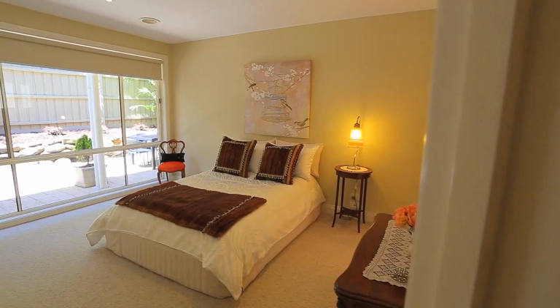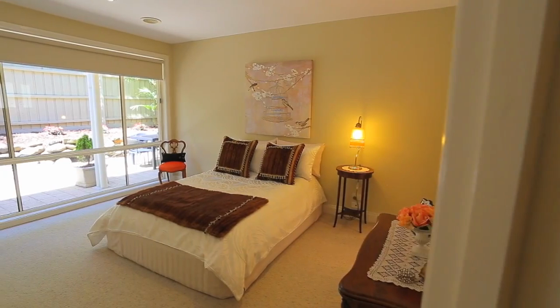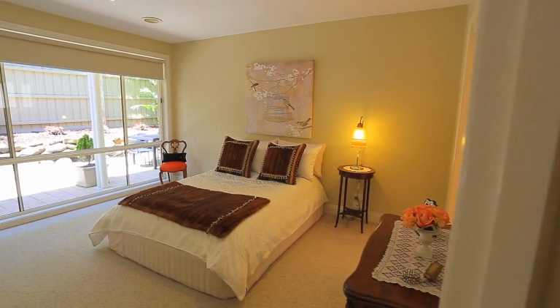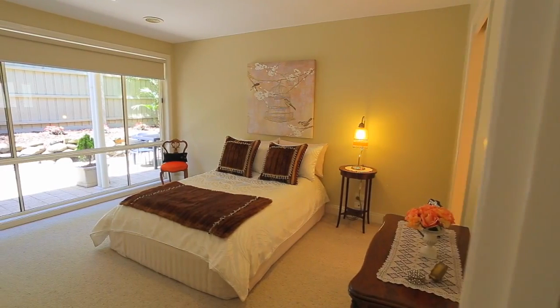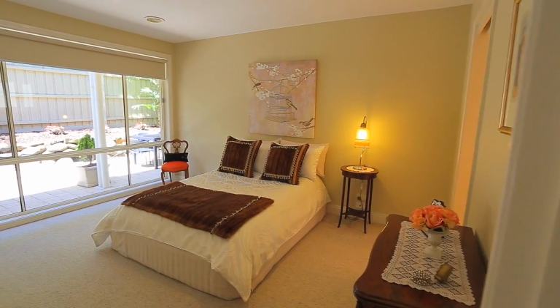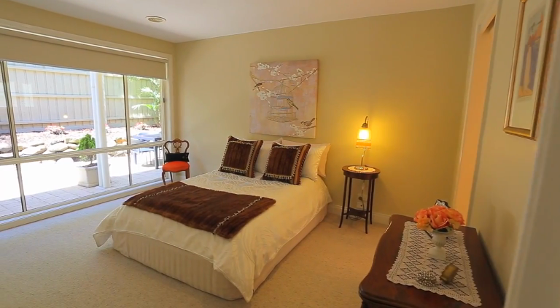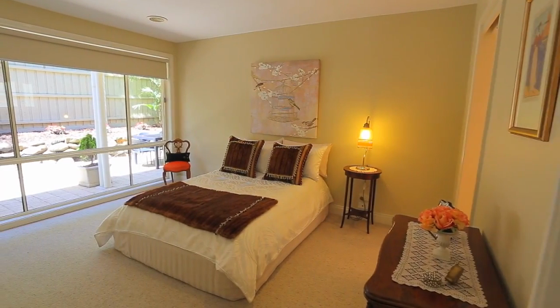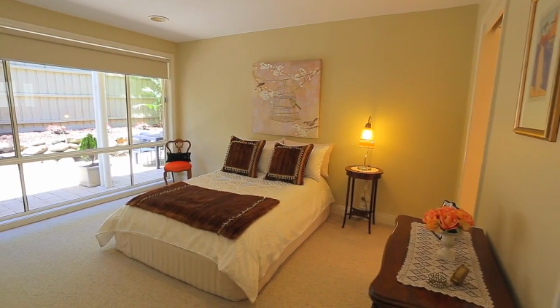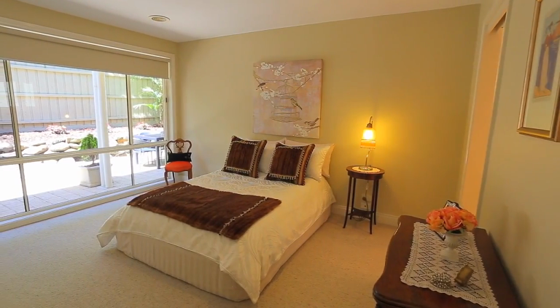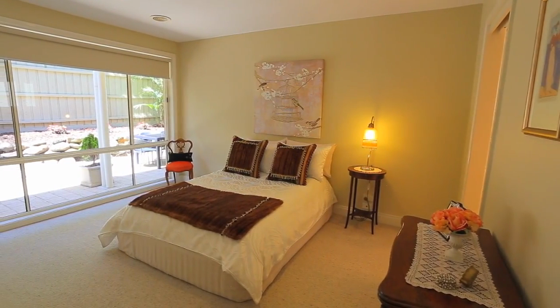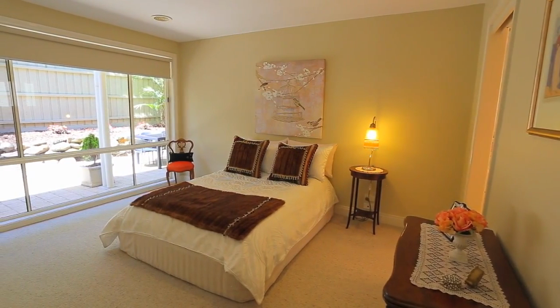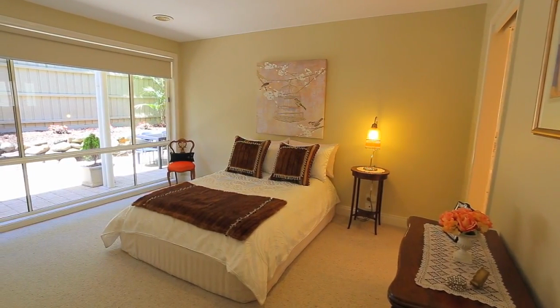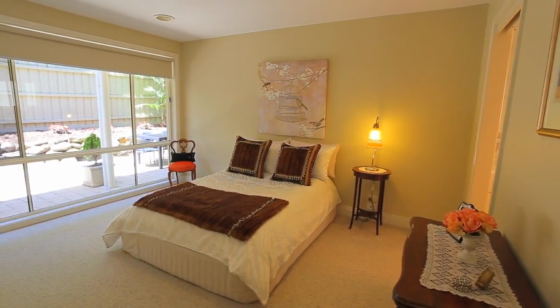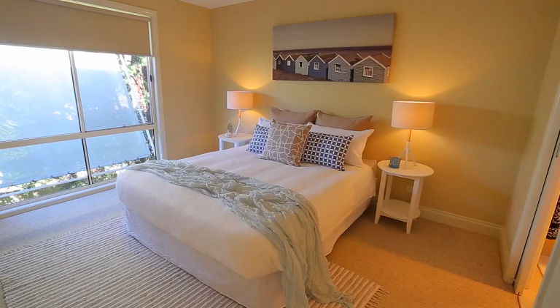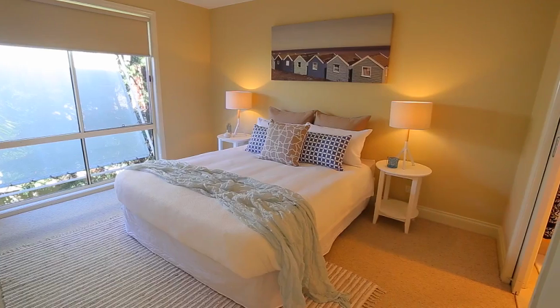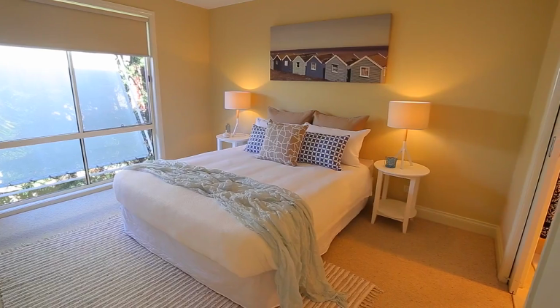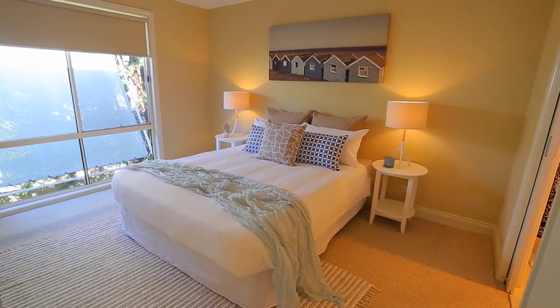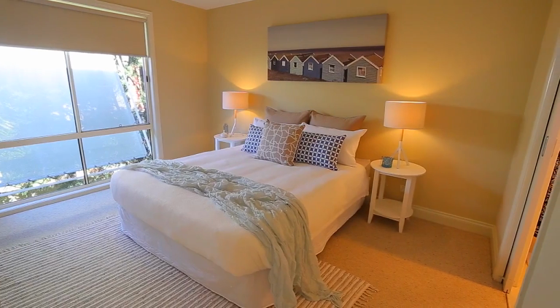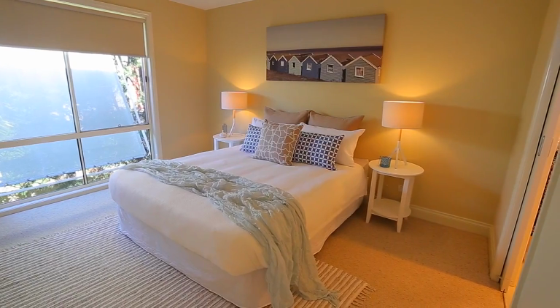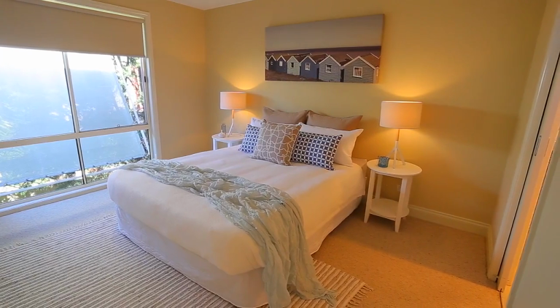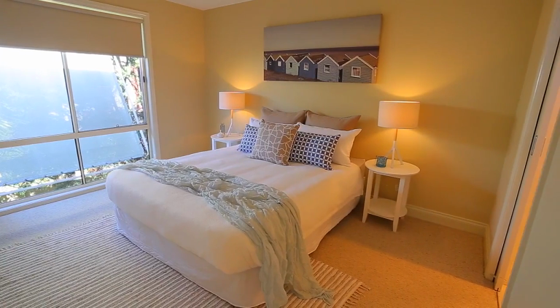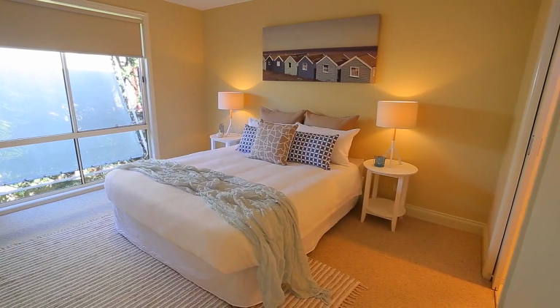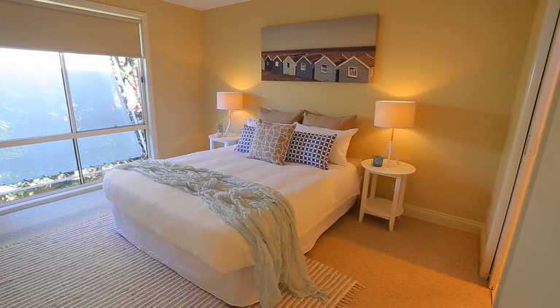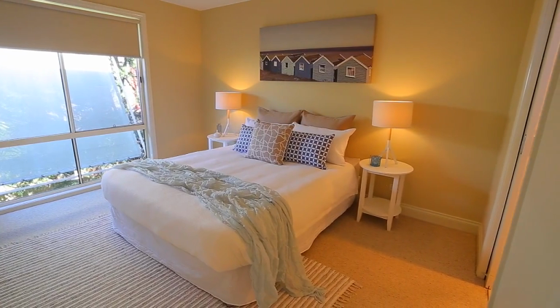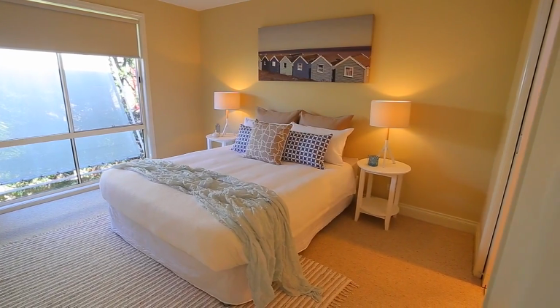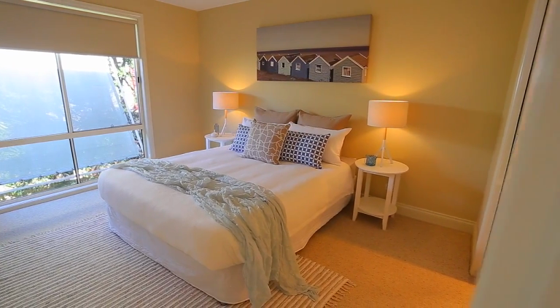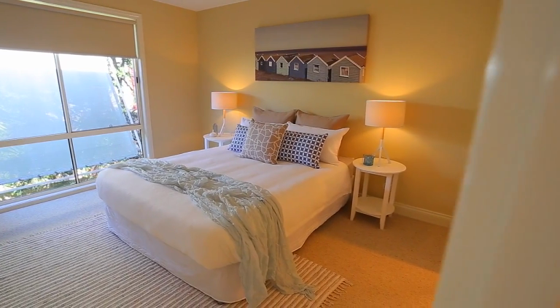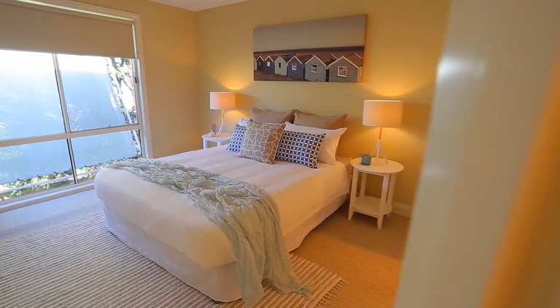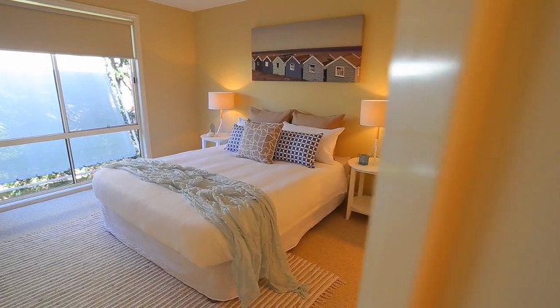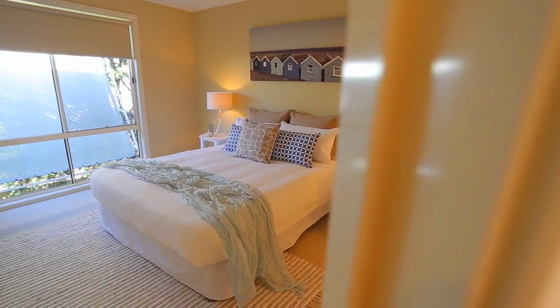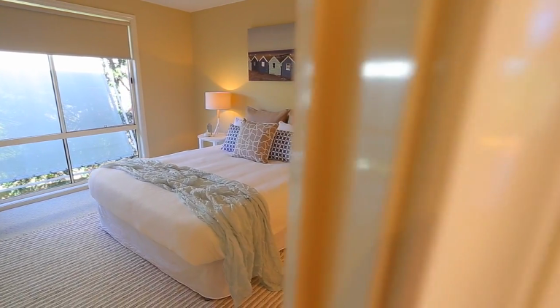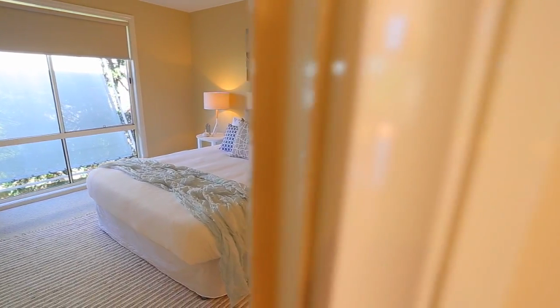There's a main bedroom downstairs or a main bedroom upstairs, and both feature their own ensuite.